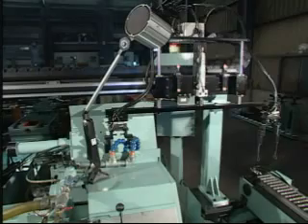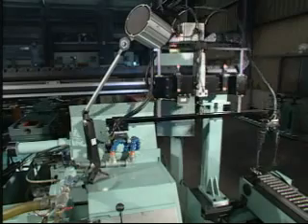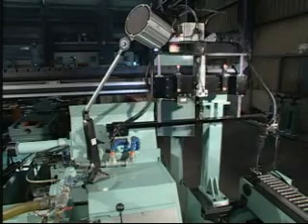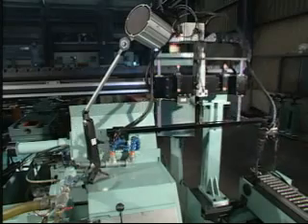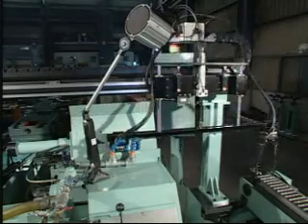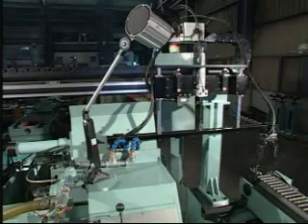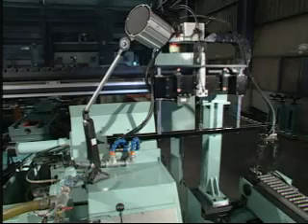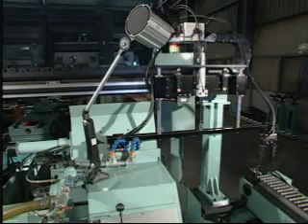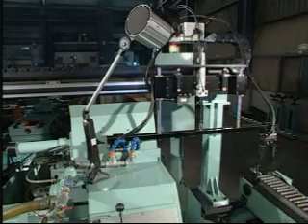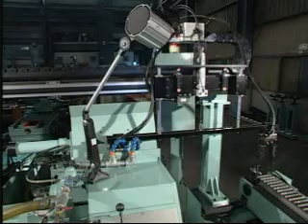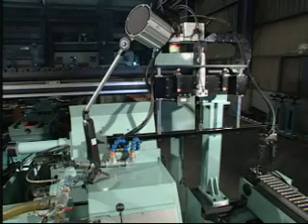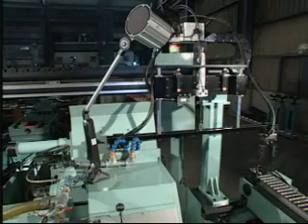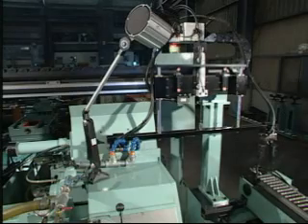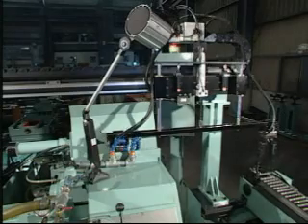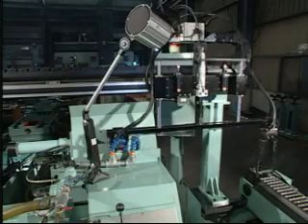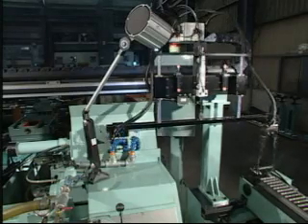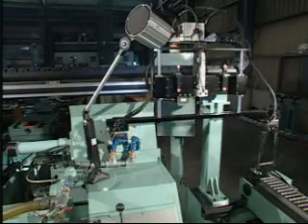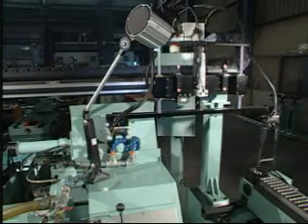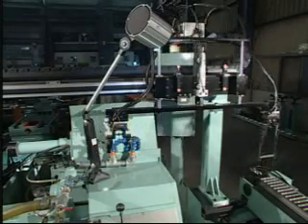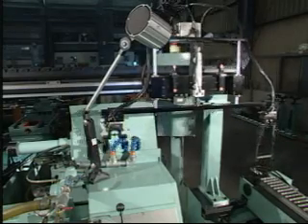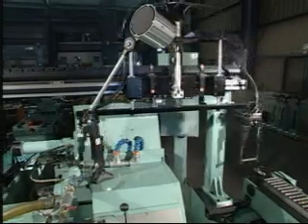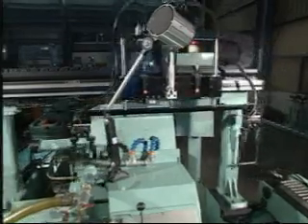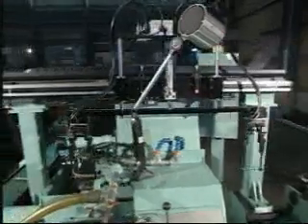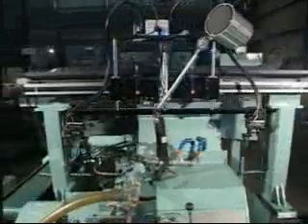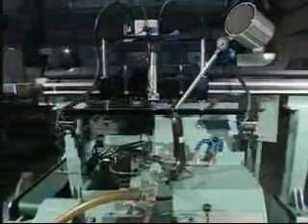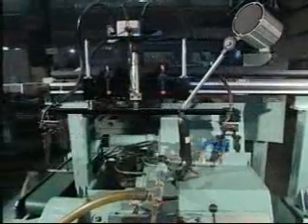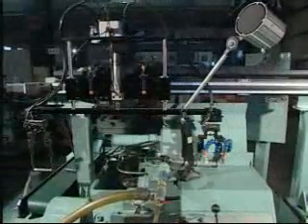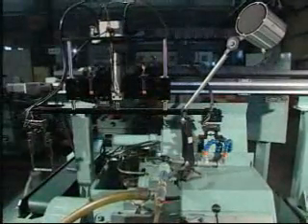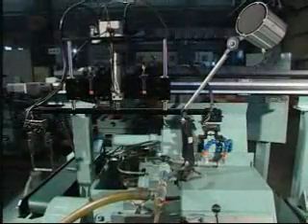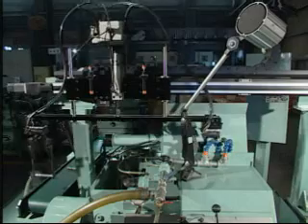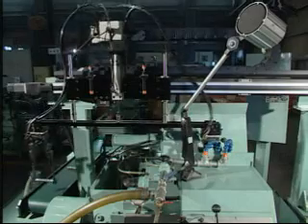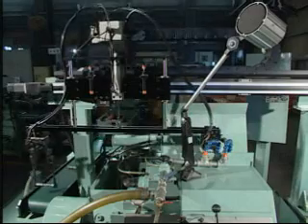No manual operation is ever needed during the entire grinding process. It is a totally automatic model.